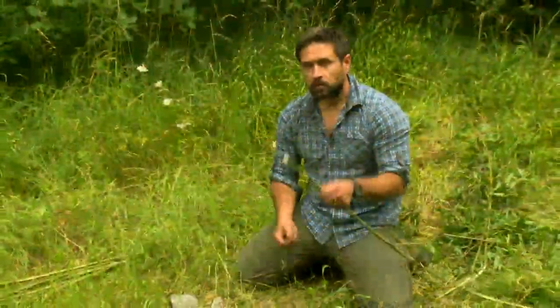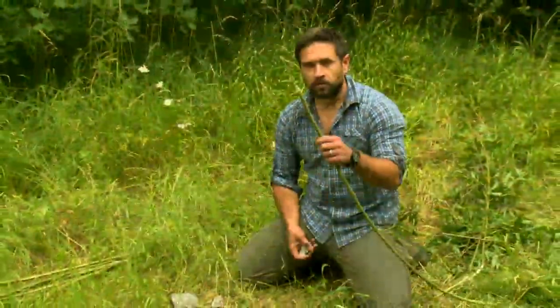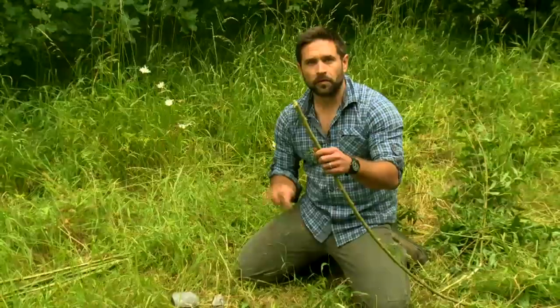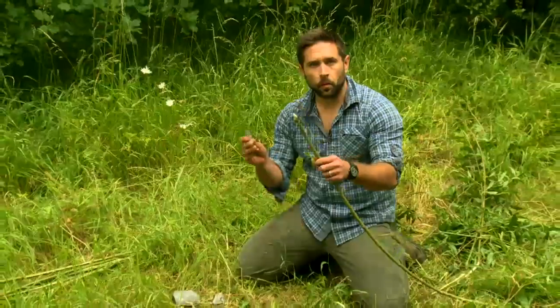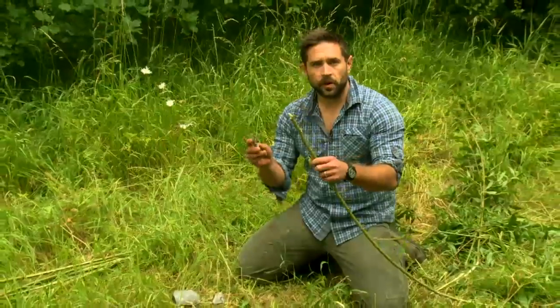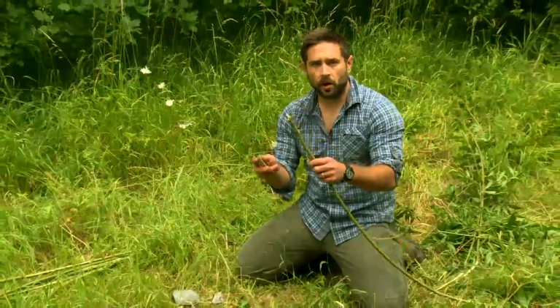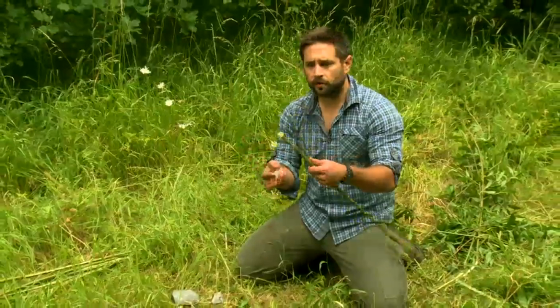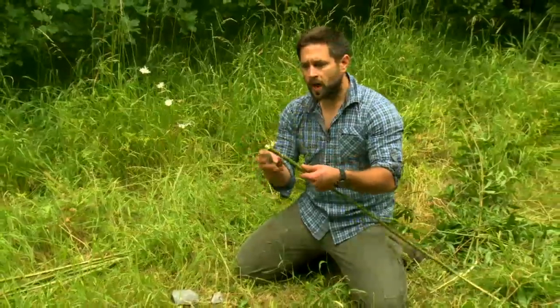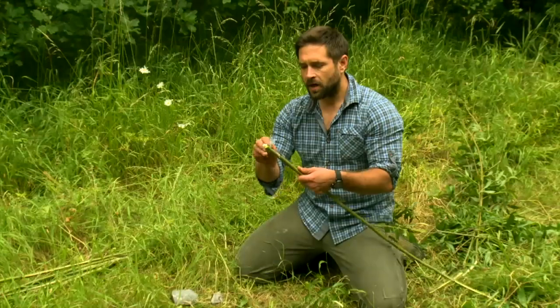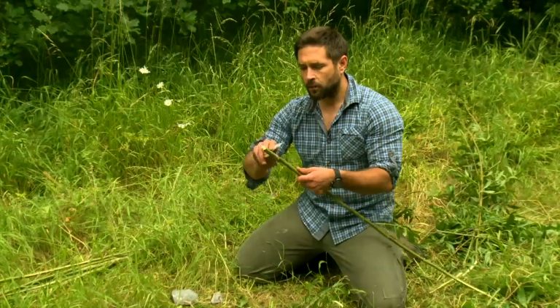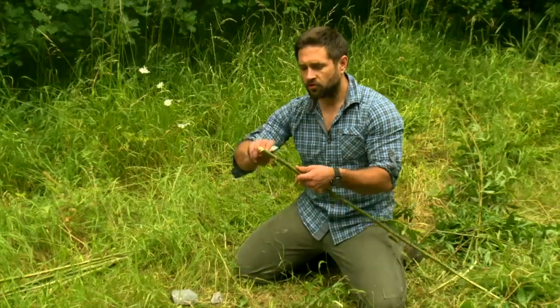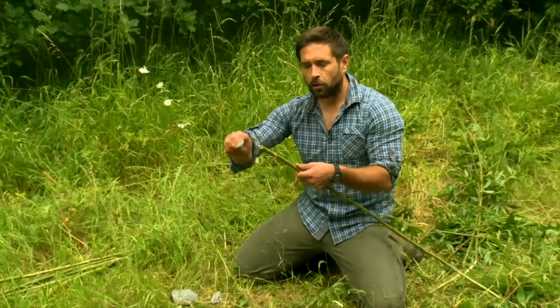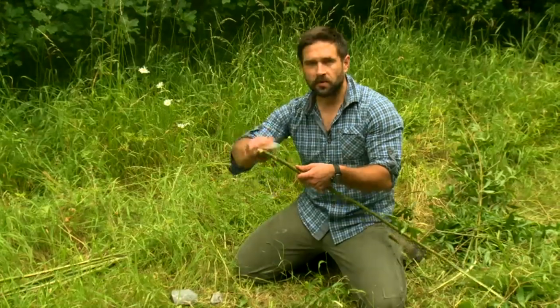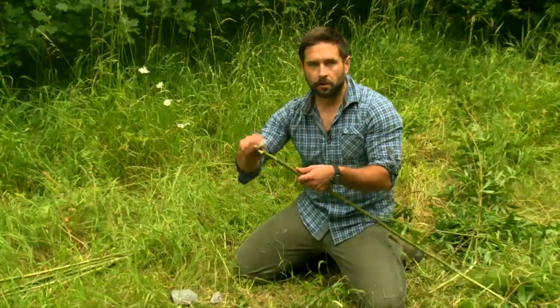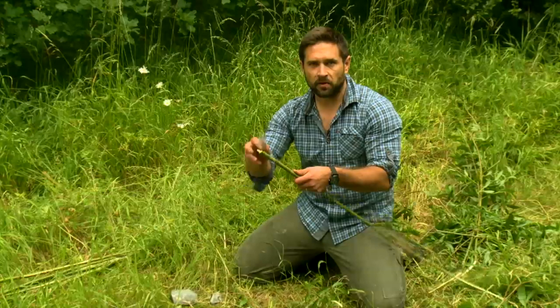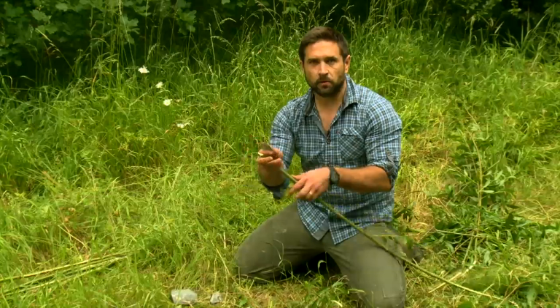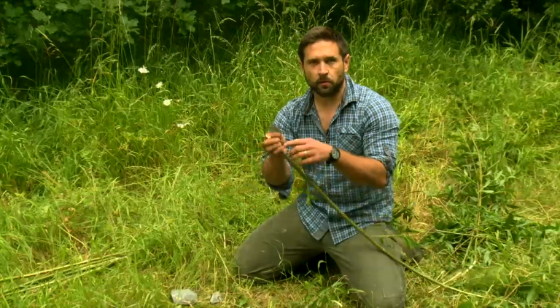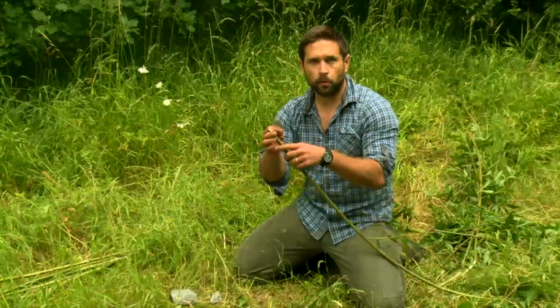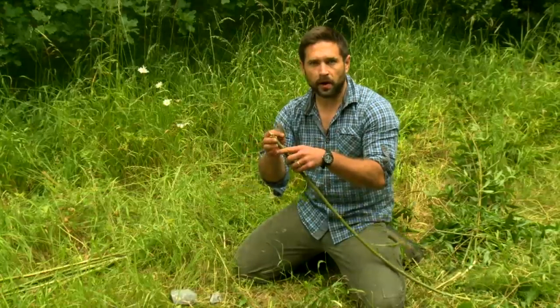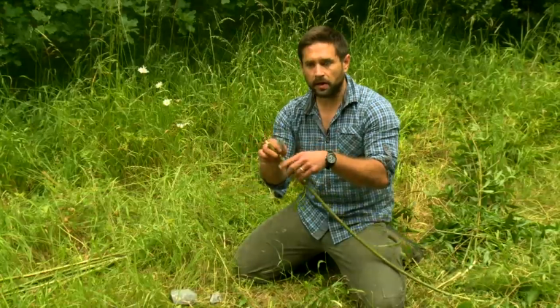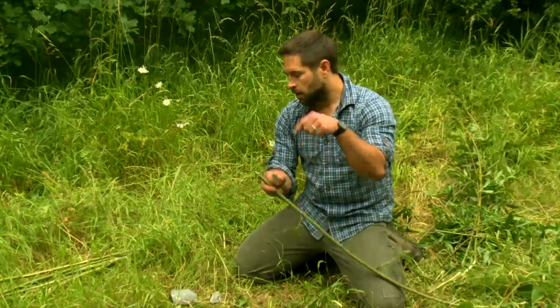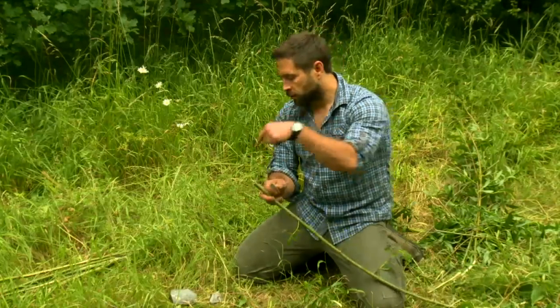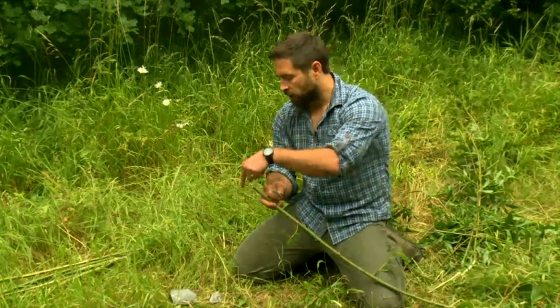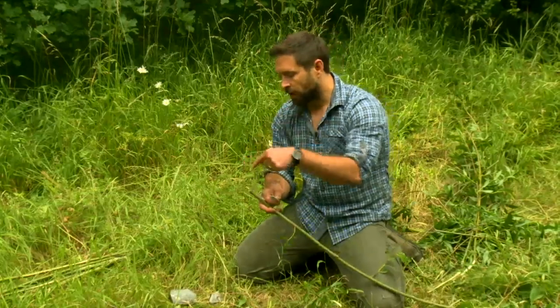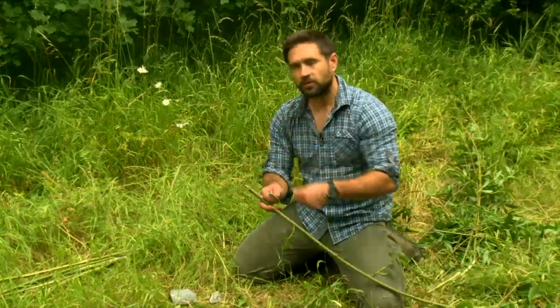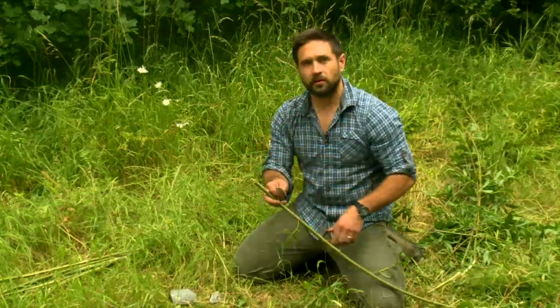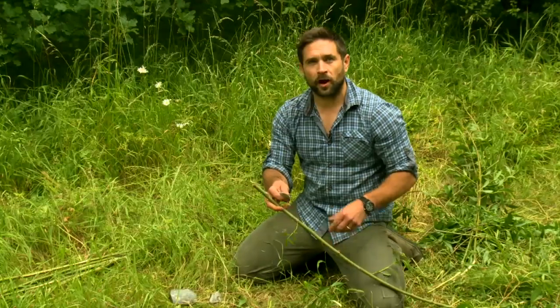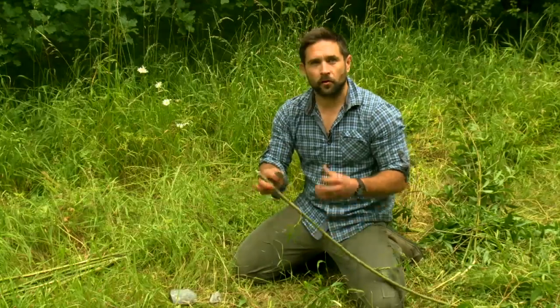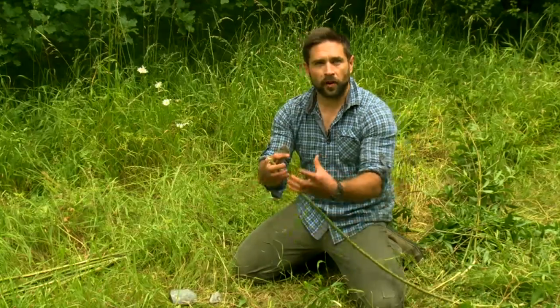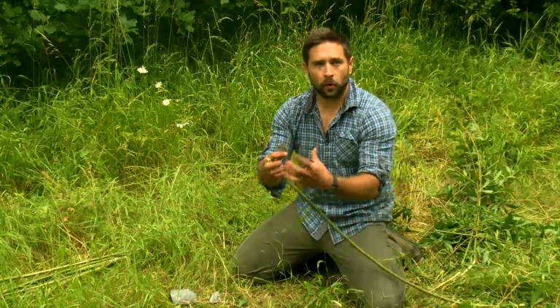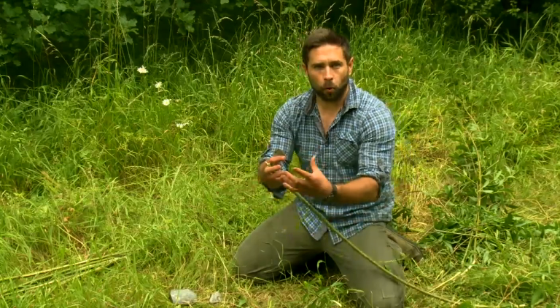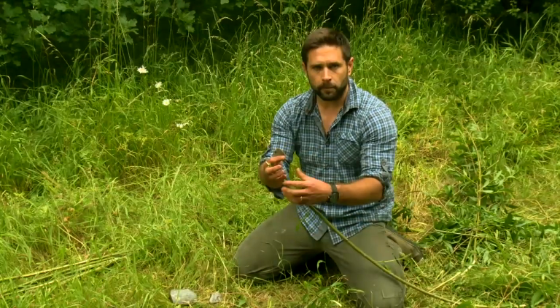I've cut the woody bit off and now I'm going to sharpen the tip of this so it's a little pointy, so I can make it stick in the ground and I don't have to hold it.